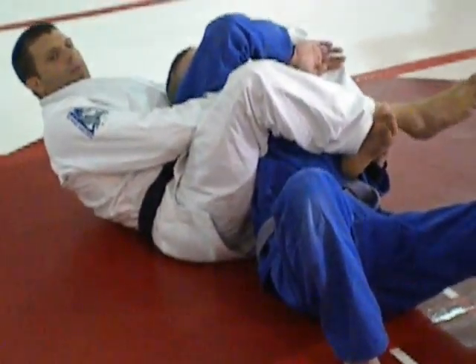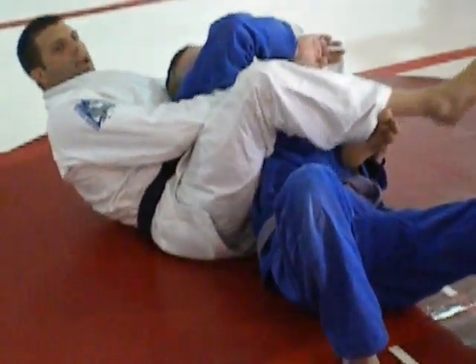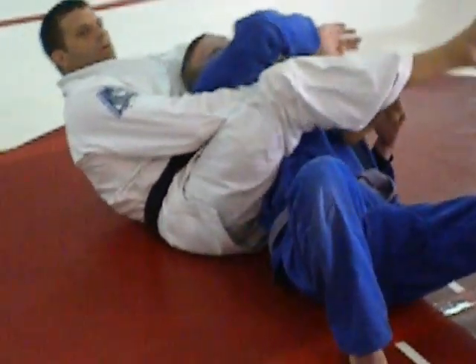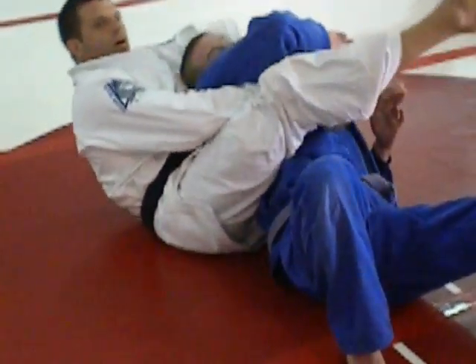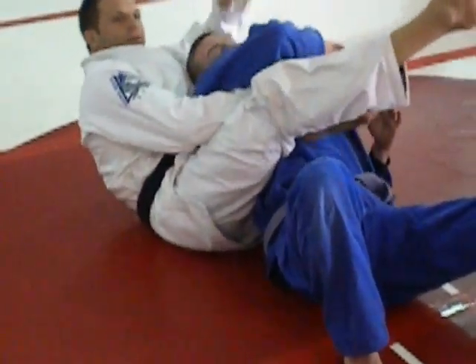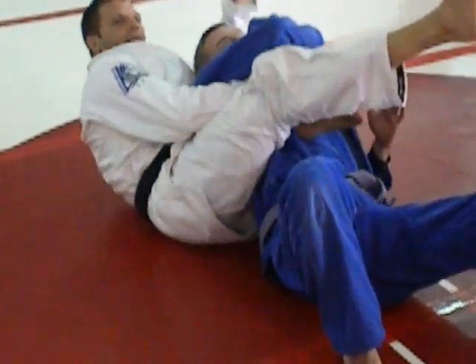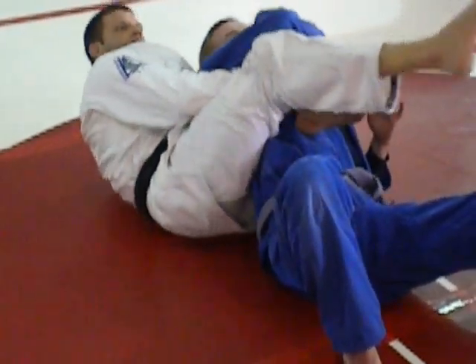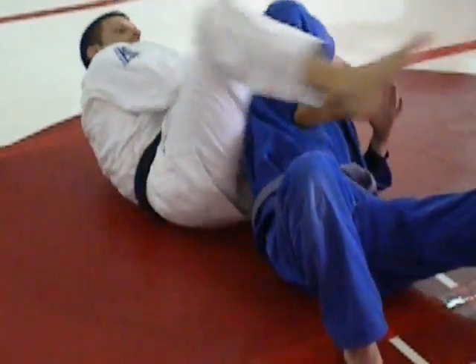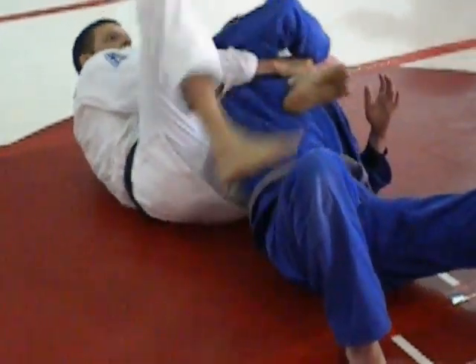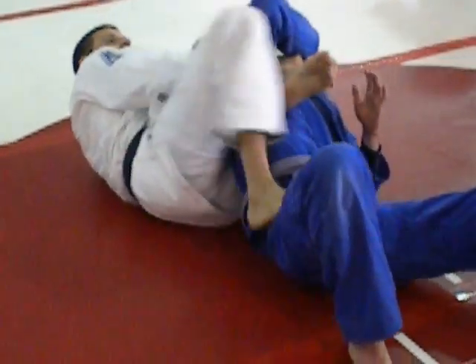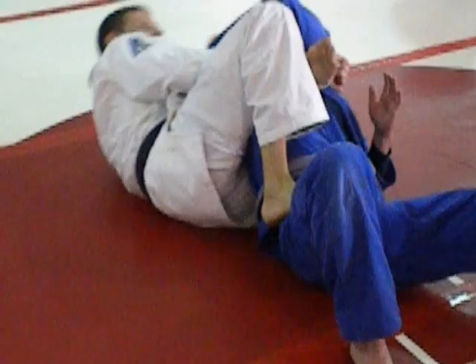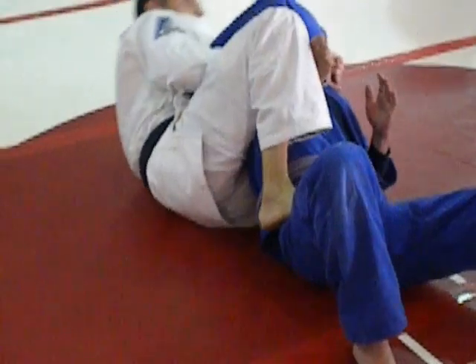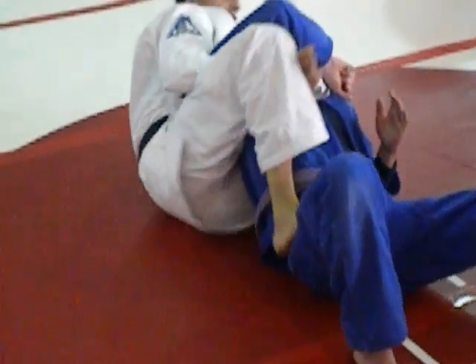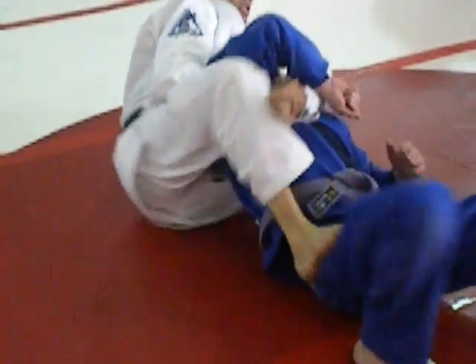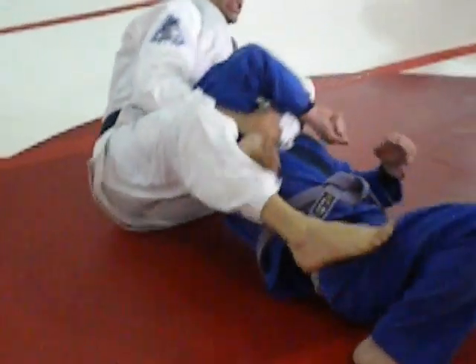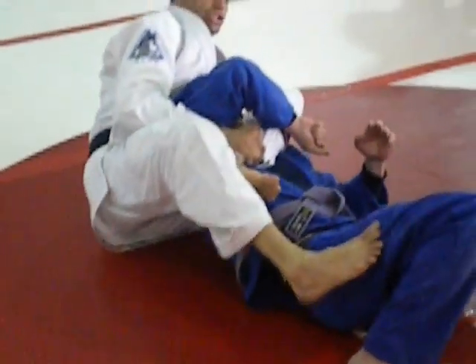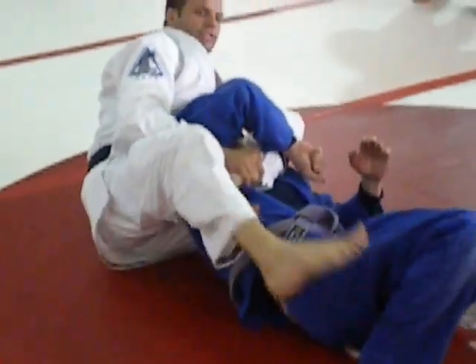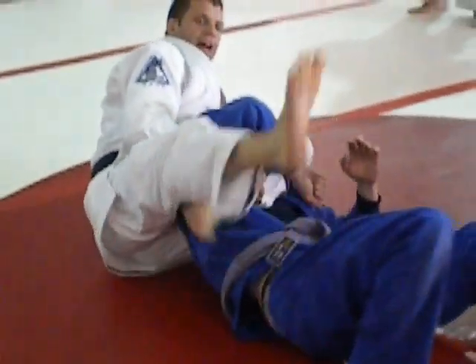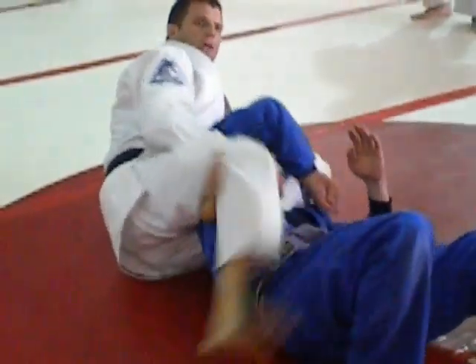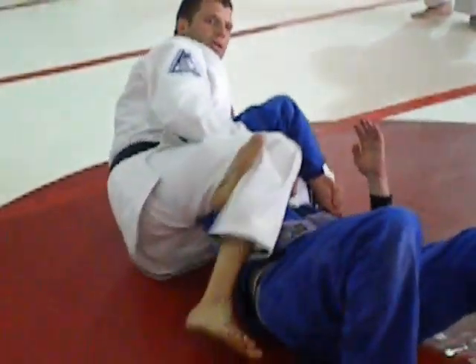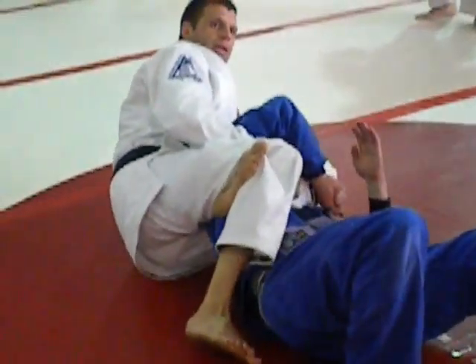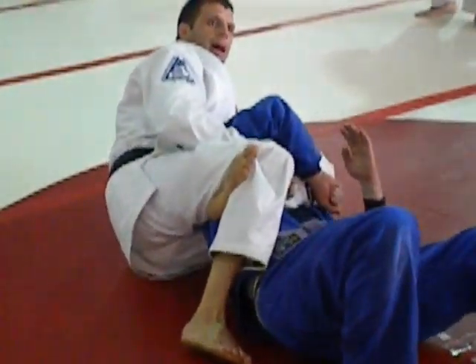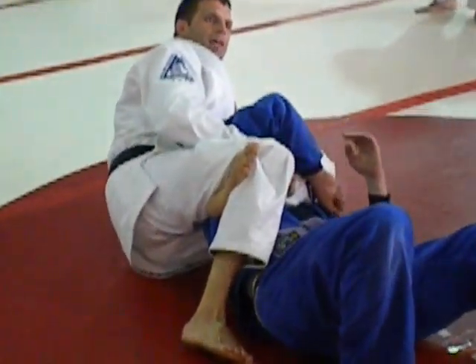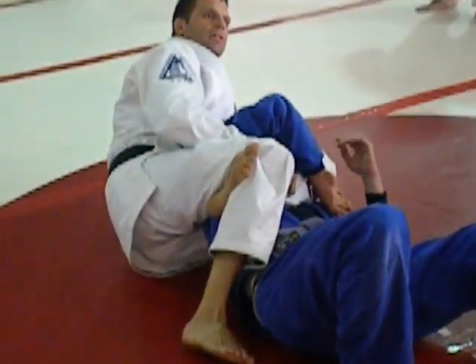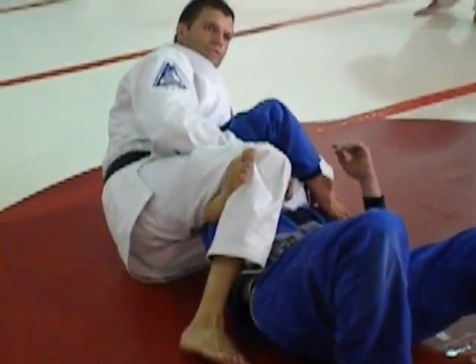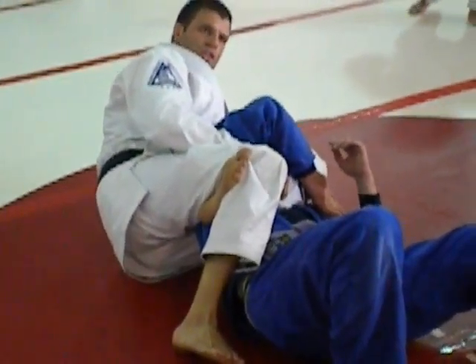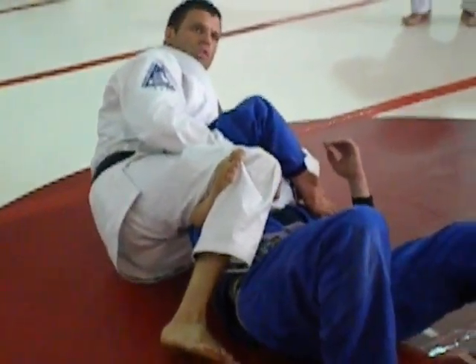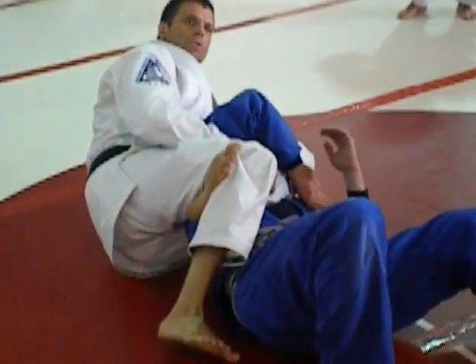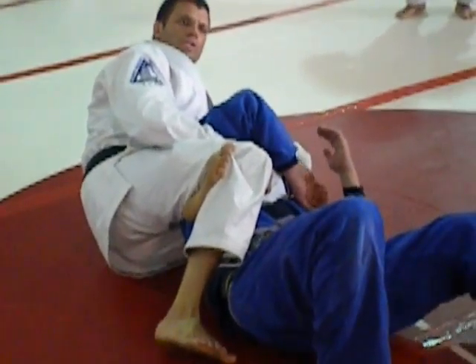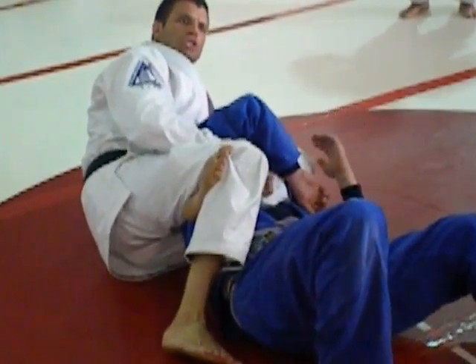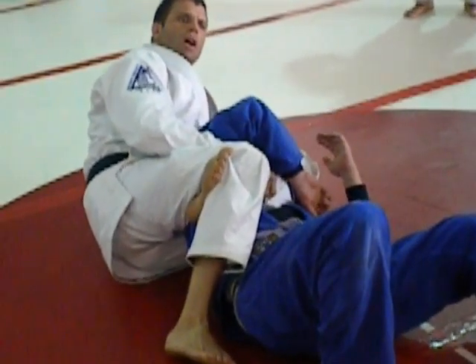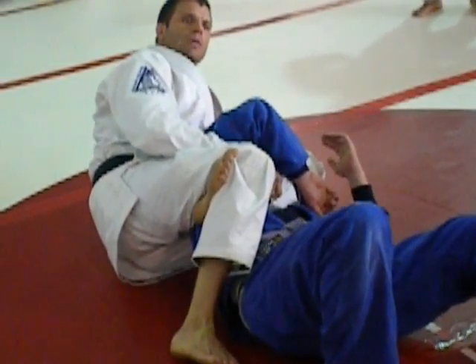If I got my angle wrong: grab my knee, put it on the hip, shift out, lock, and finish with a reverse triangle.